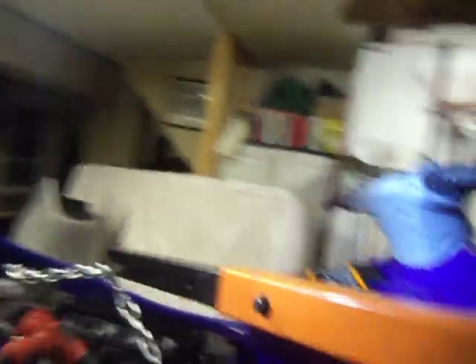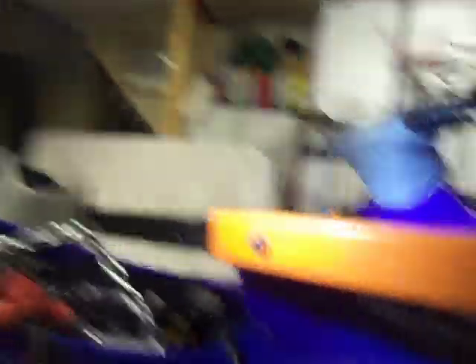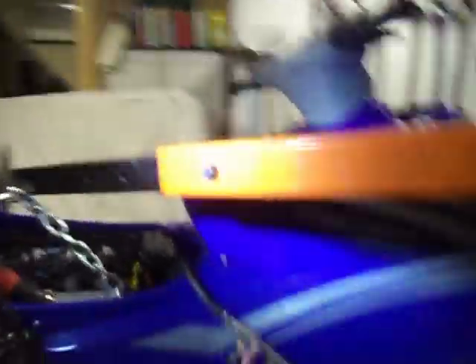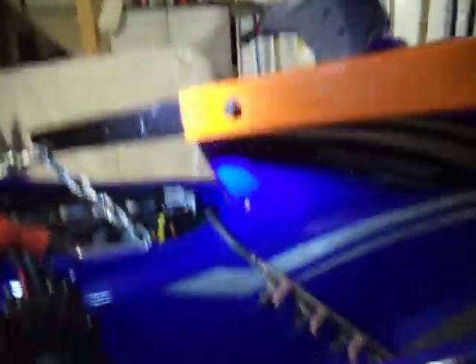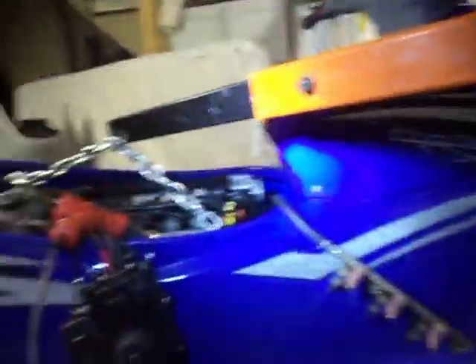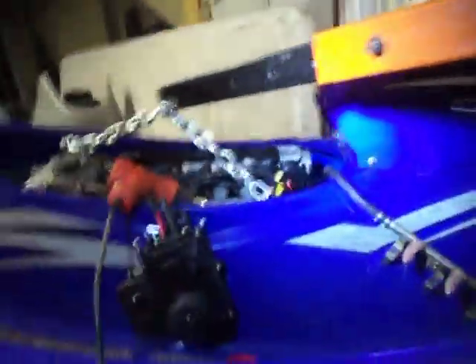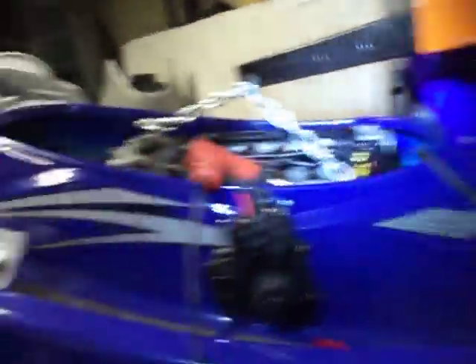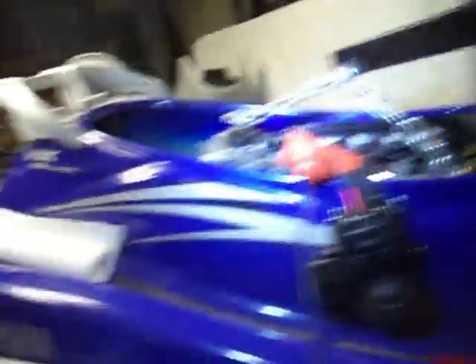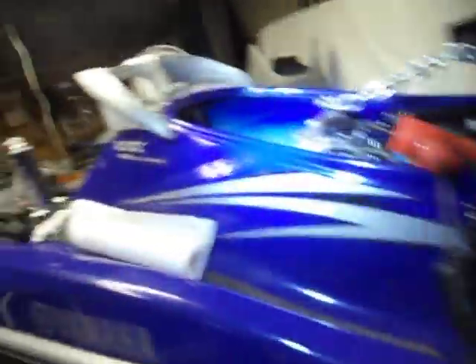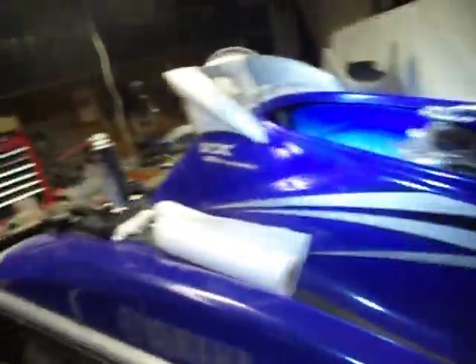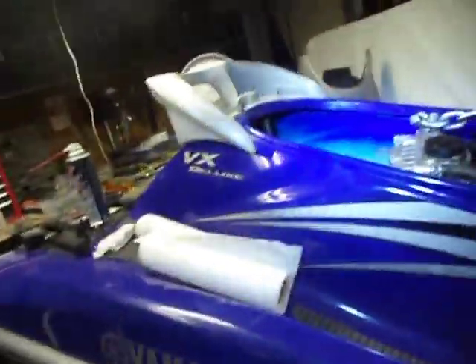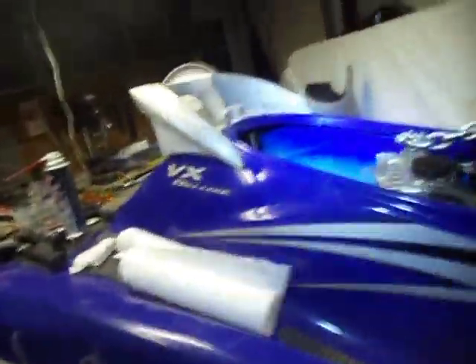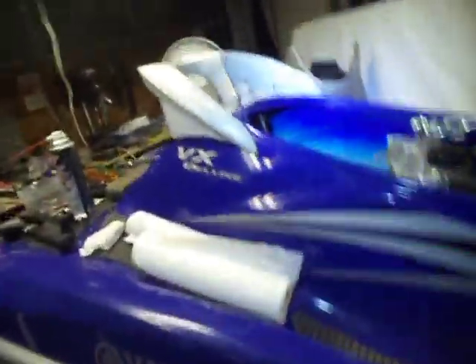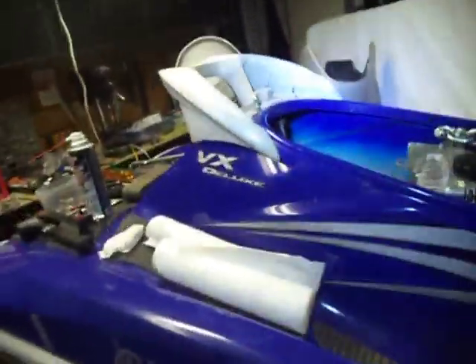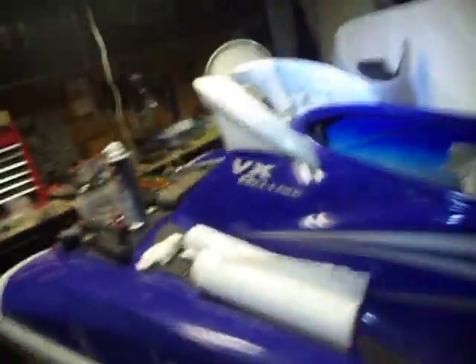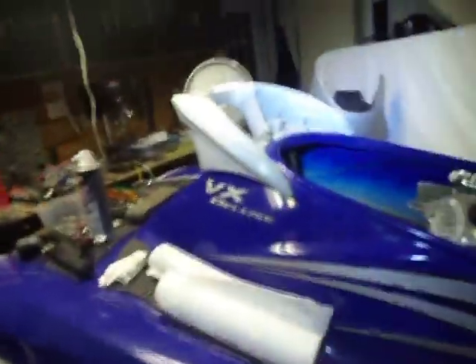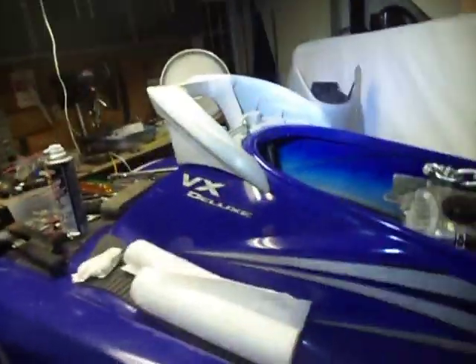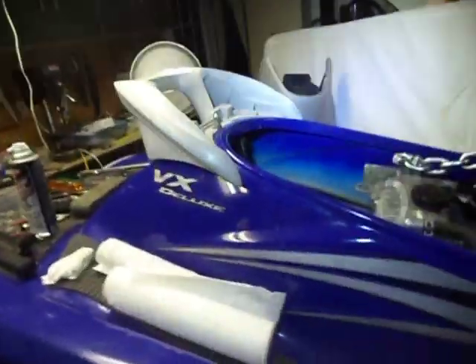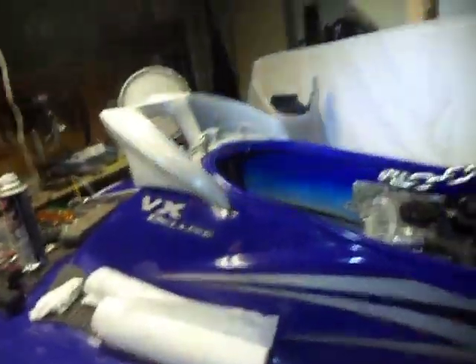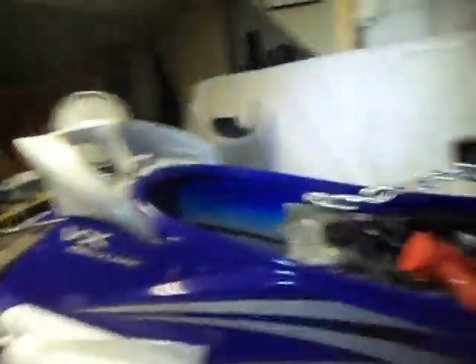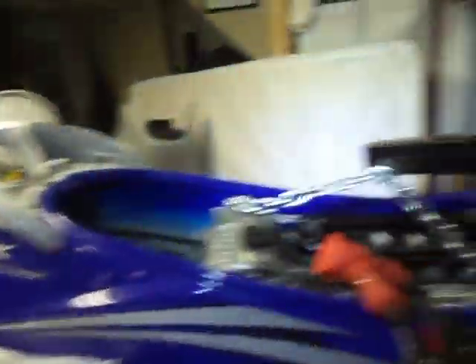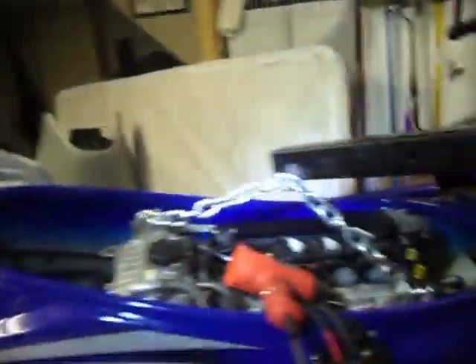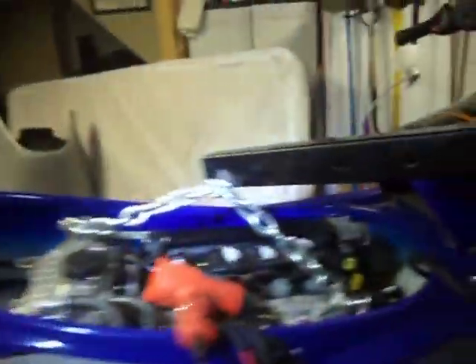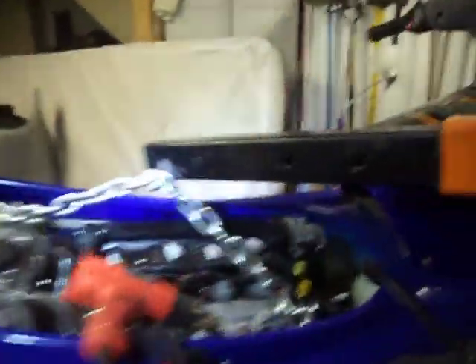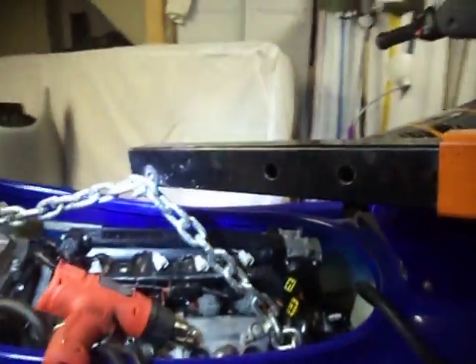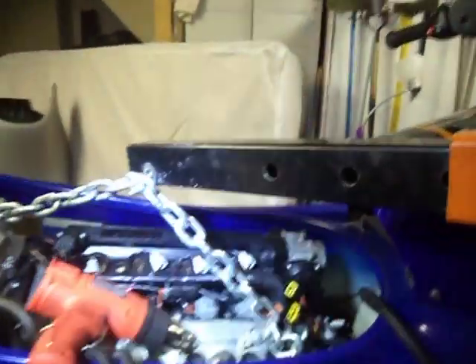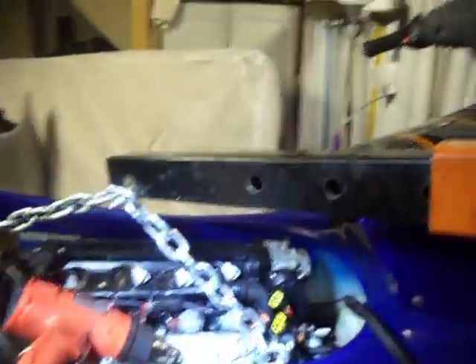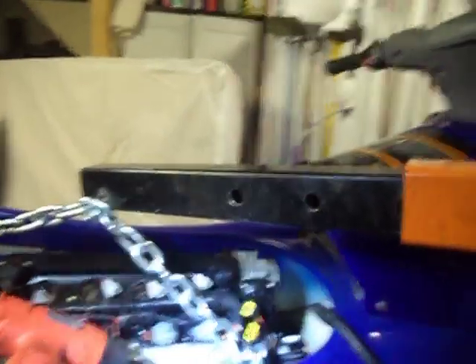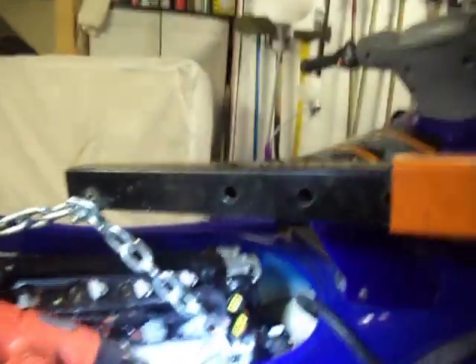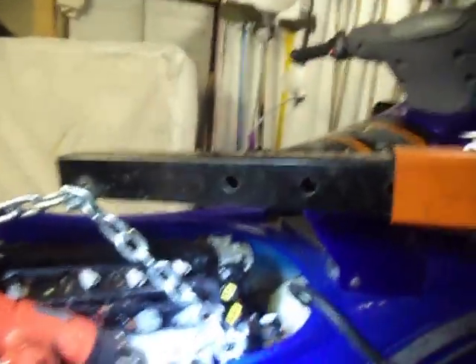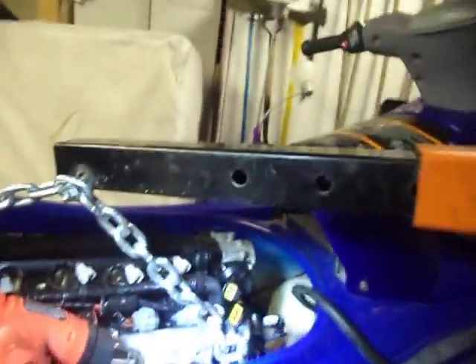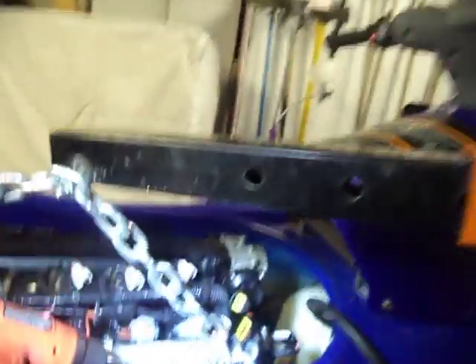This is an 08 VX Deluxe, and I believe they've had this problem with earlier models as well.